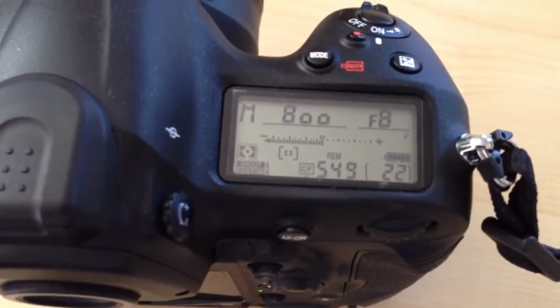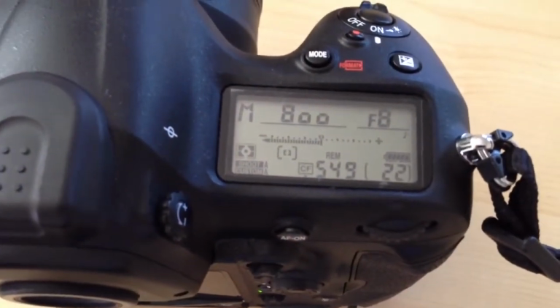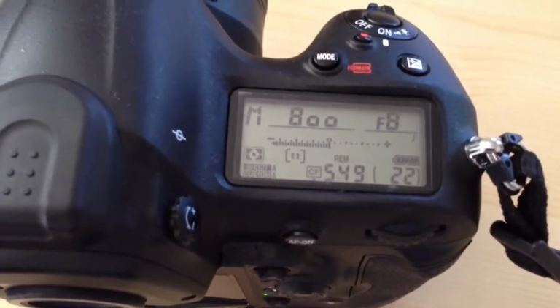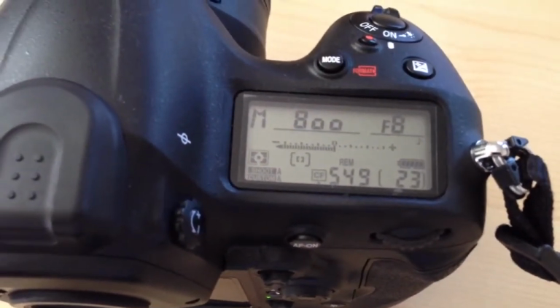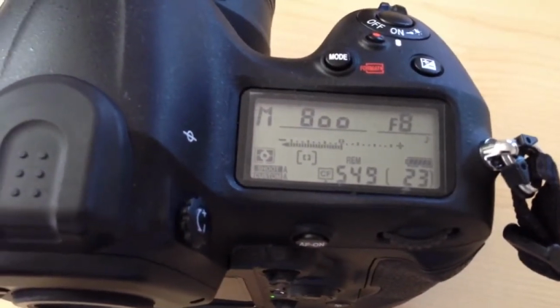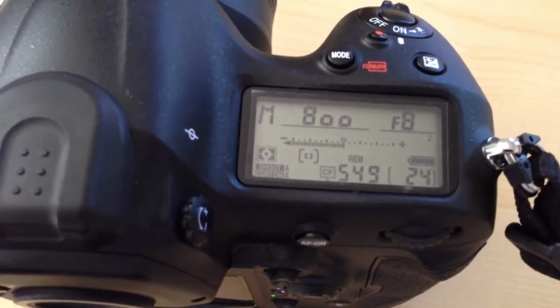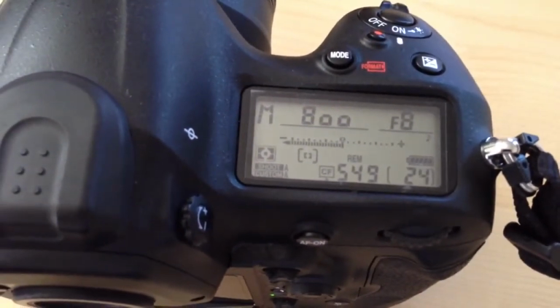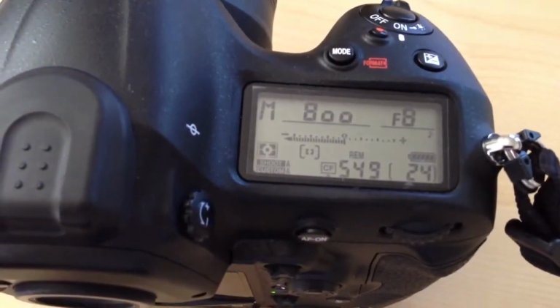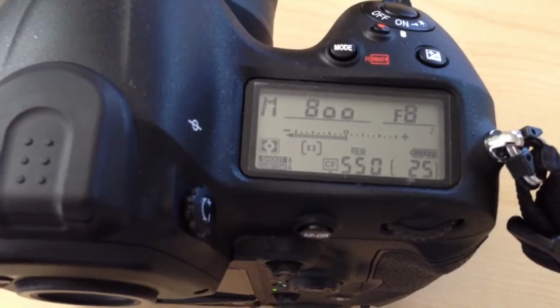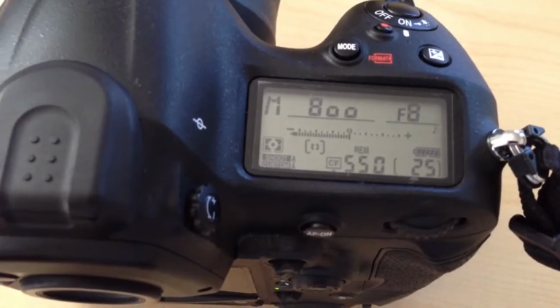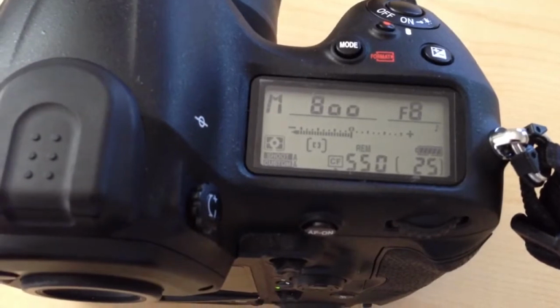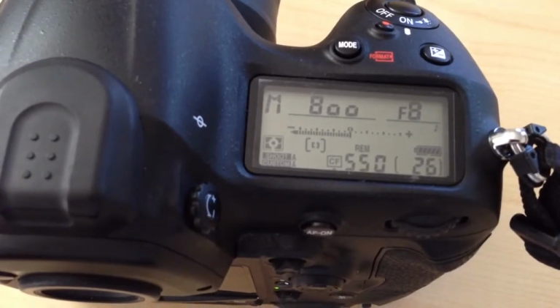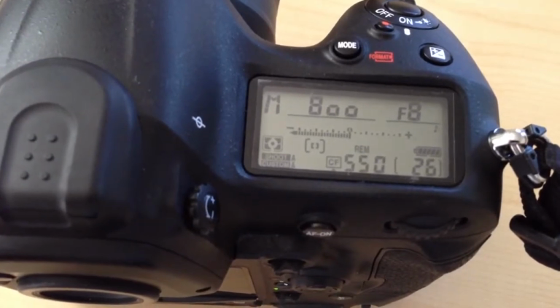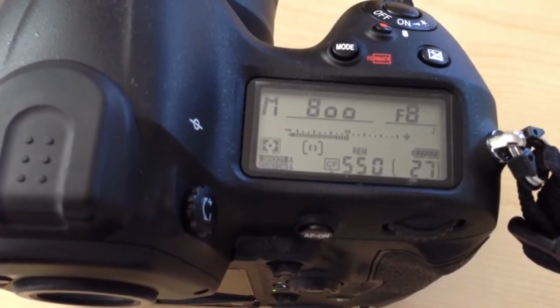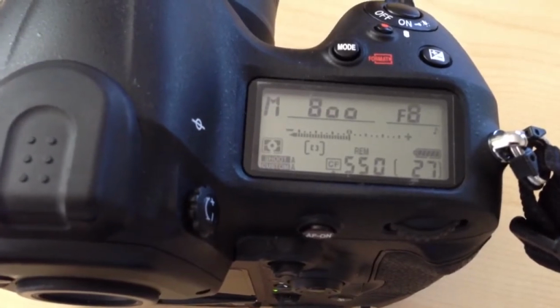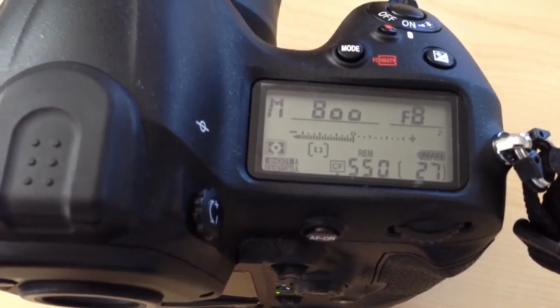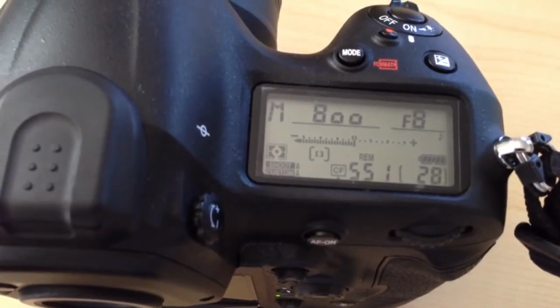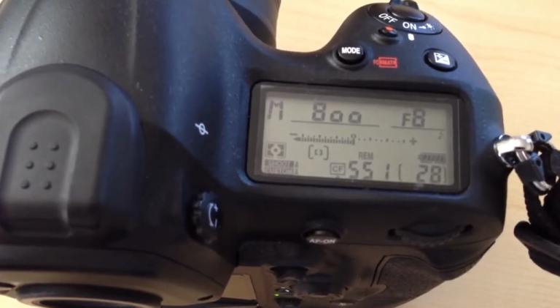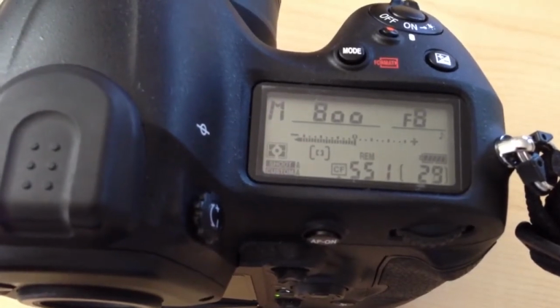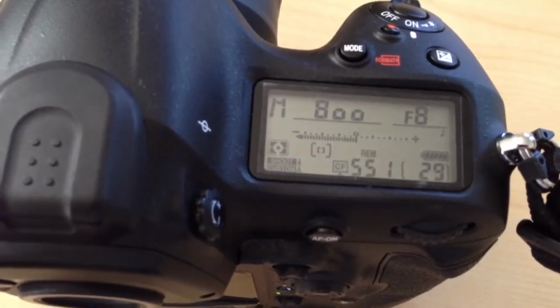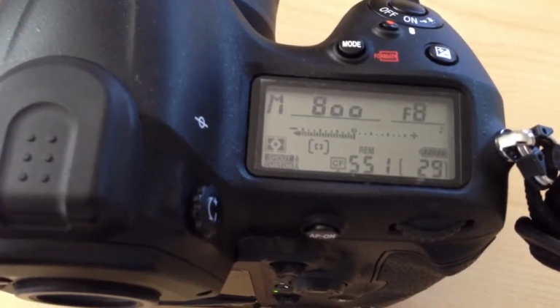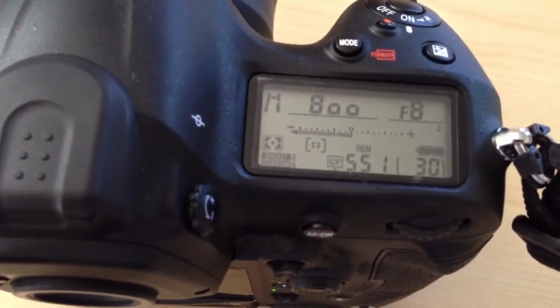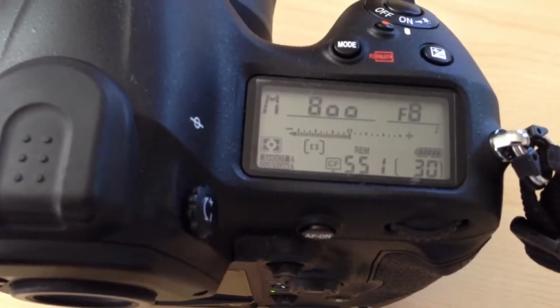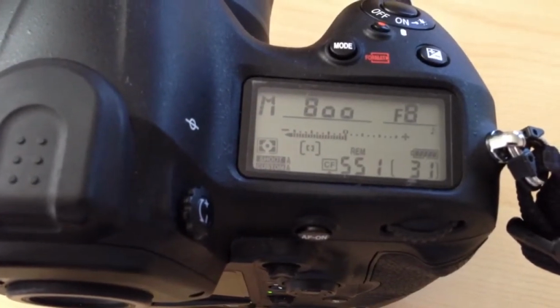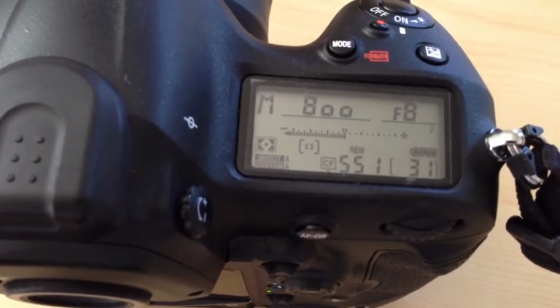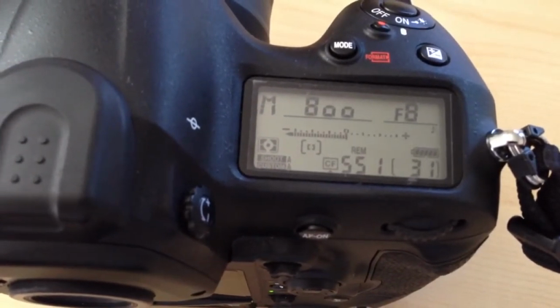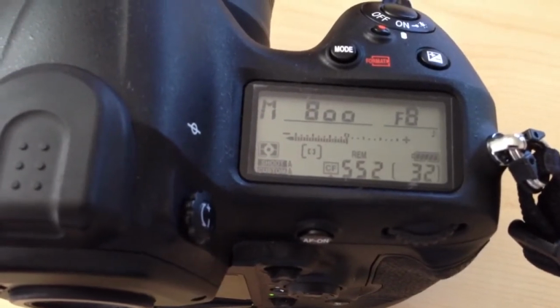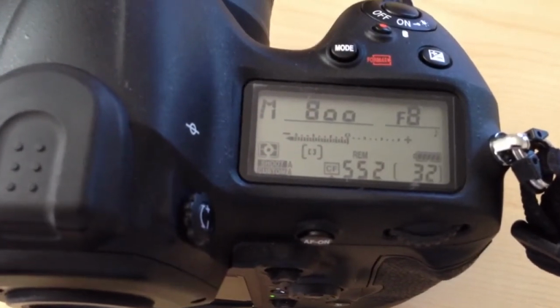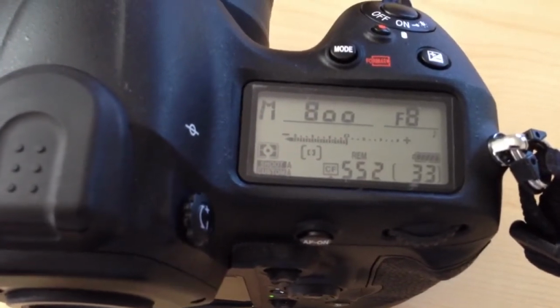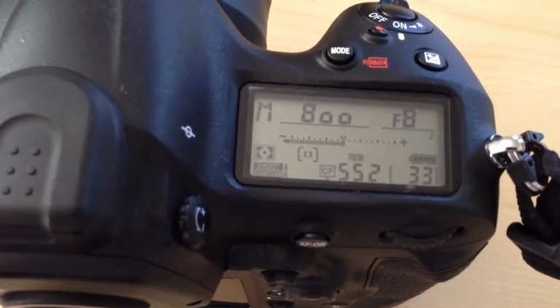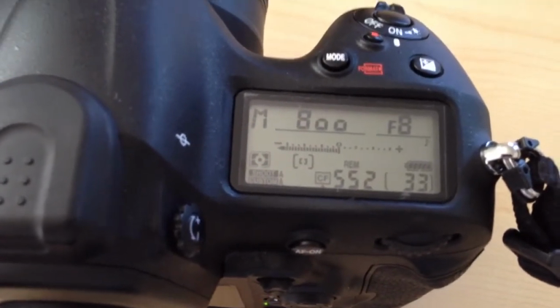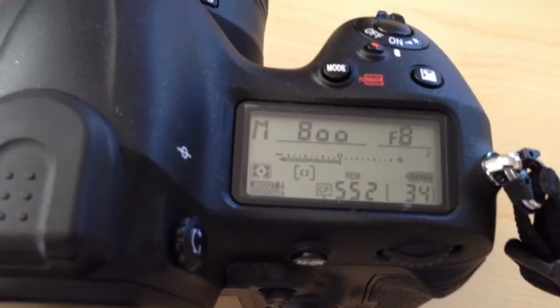It started slowing down, and now it's writing whatever's in the buffer to the card. We'll see how long that takes.